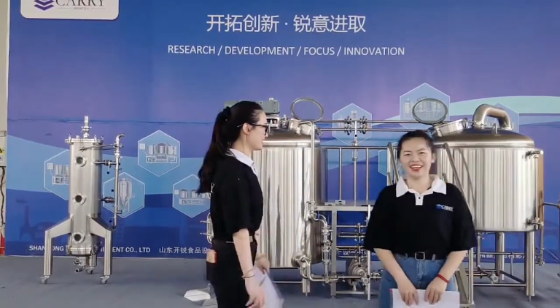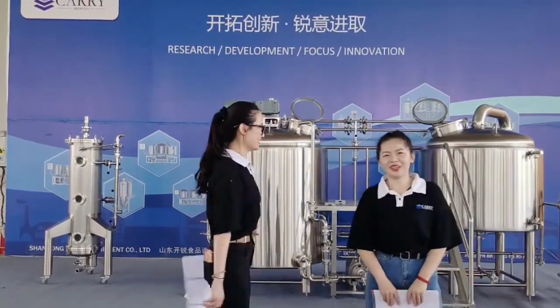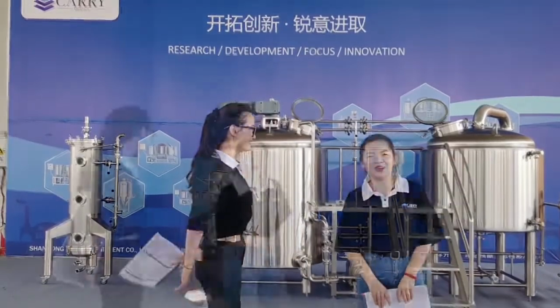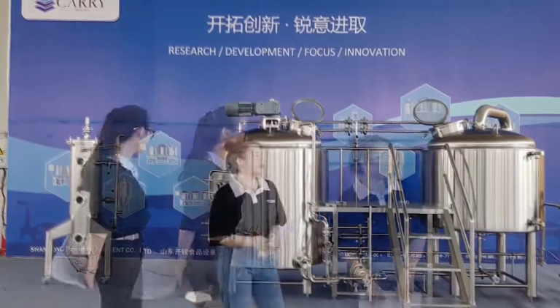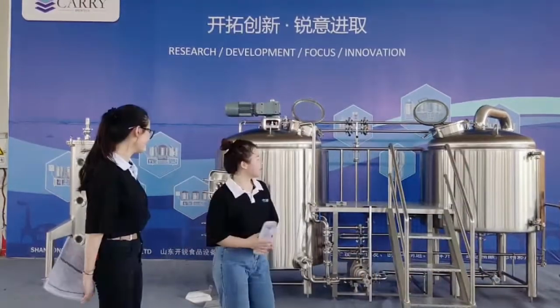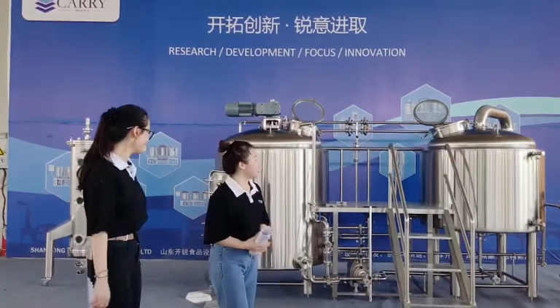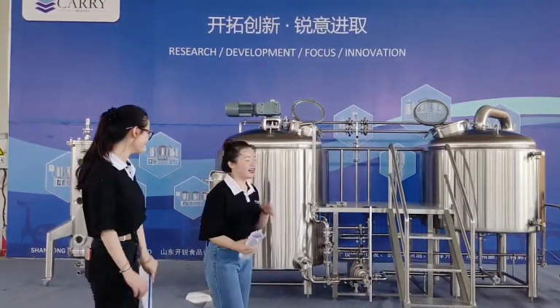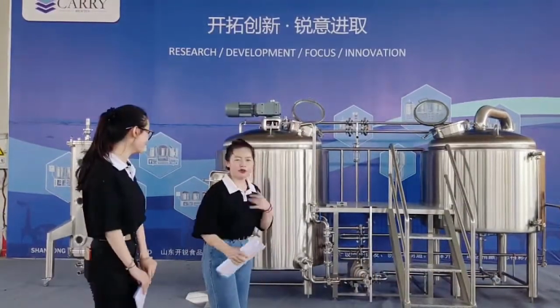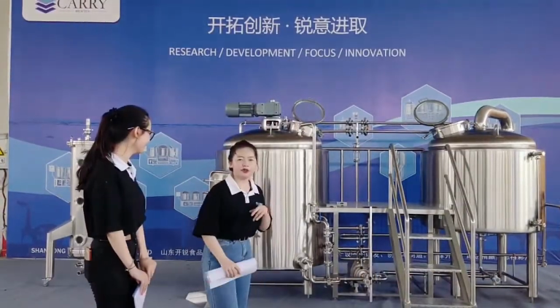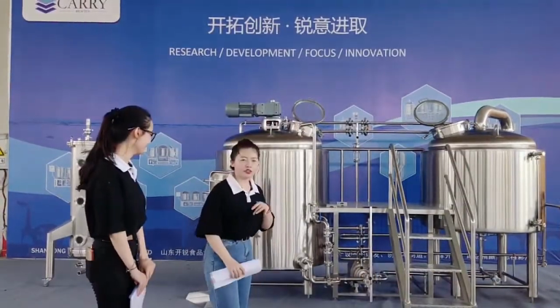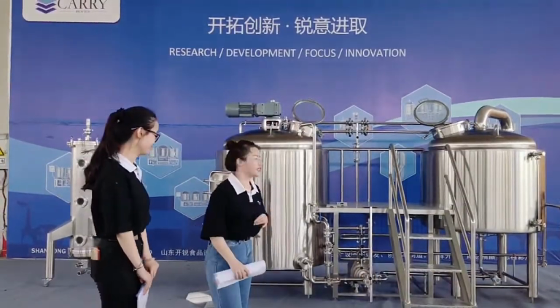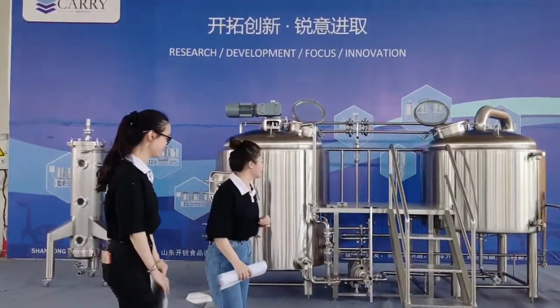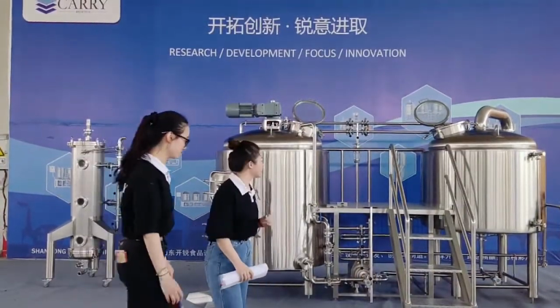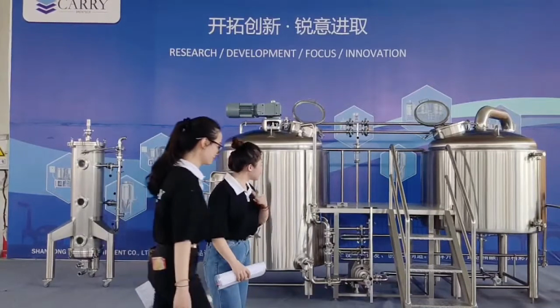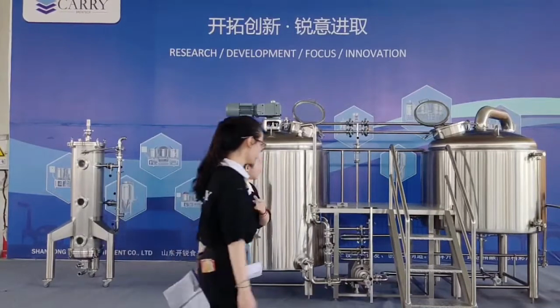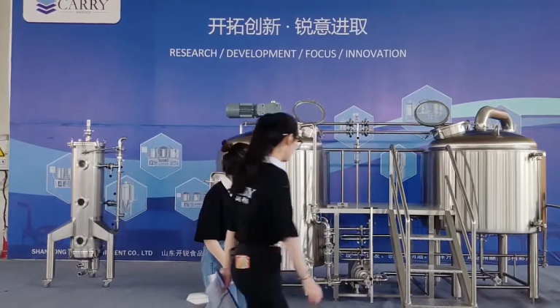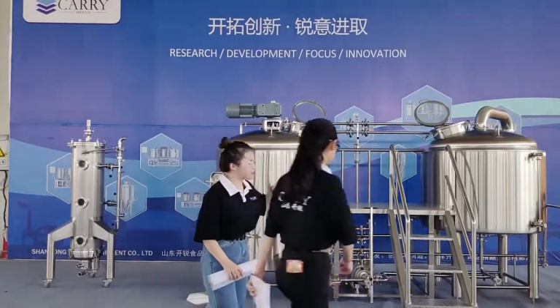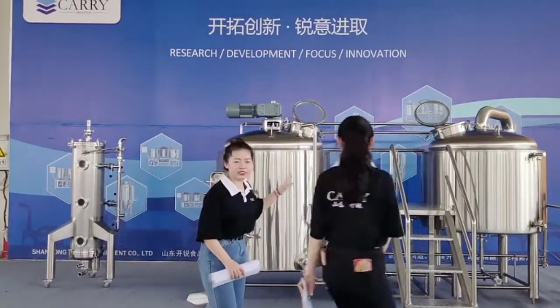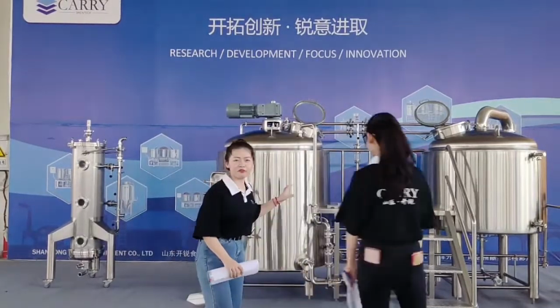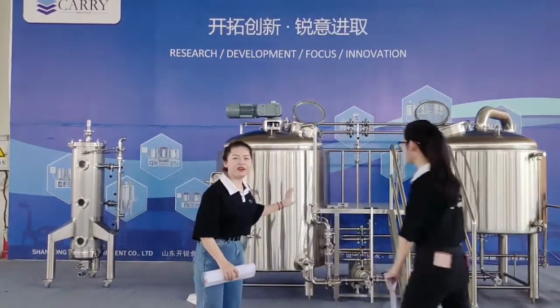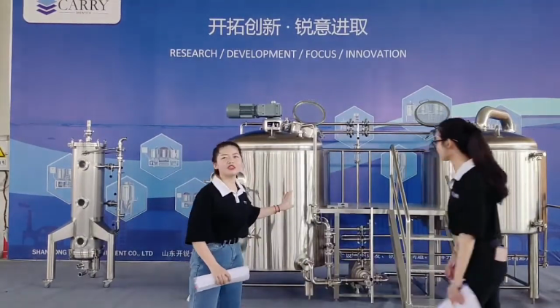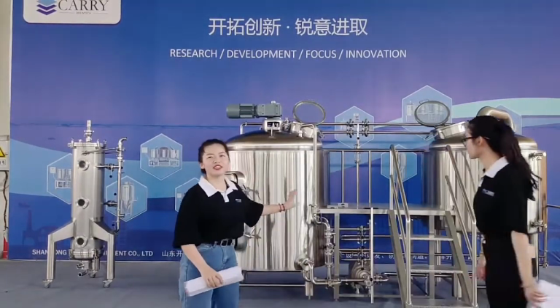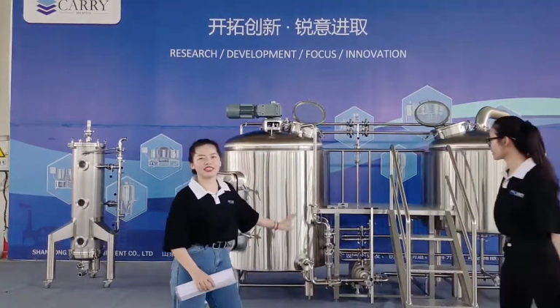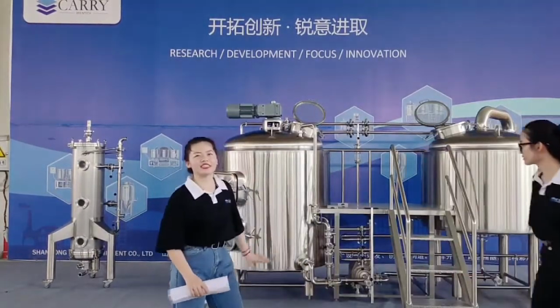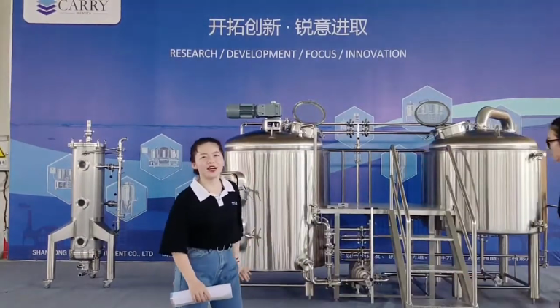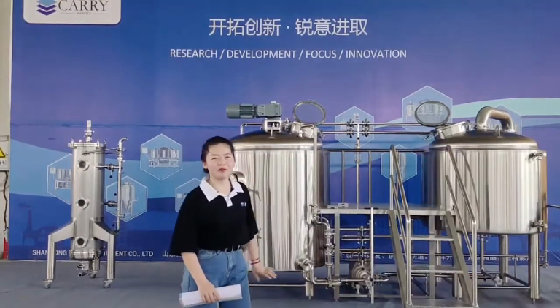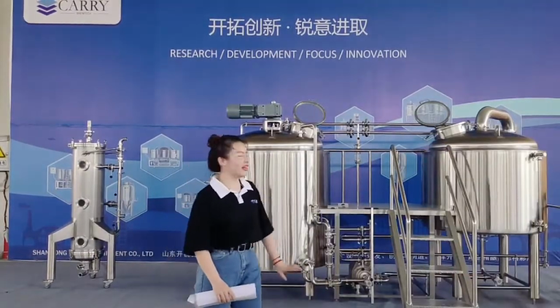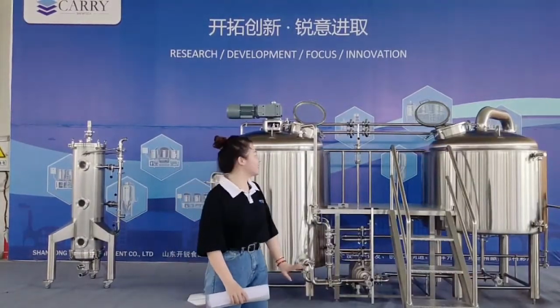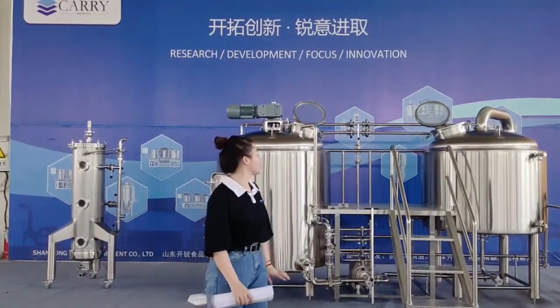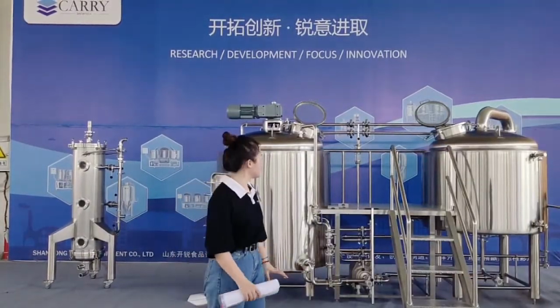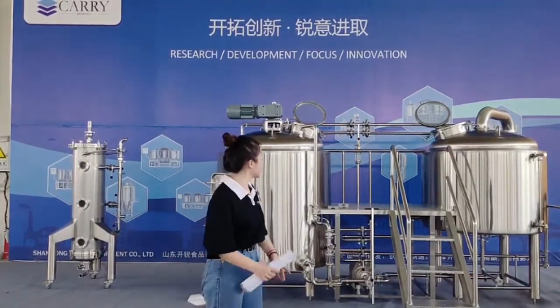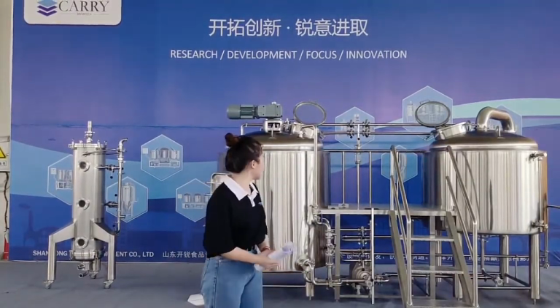Hello, come with me. I will introduce some details of this 500 litre combined two vessel system.